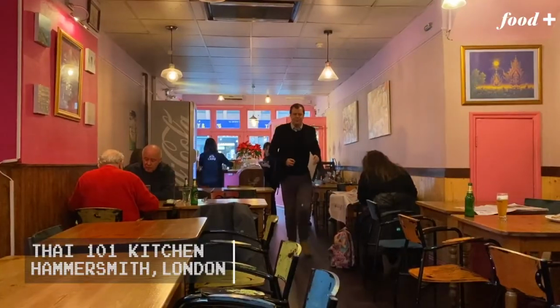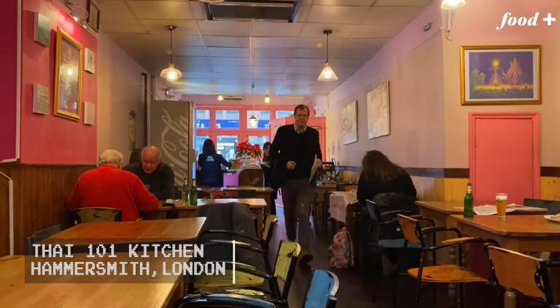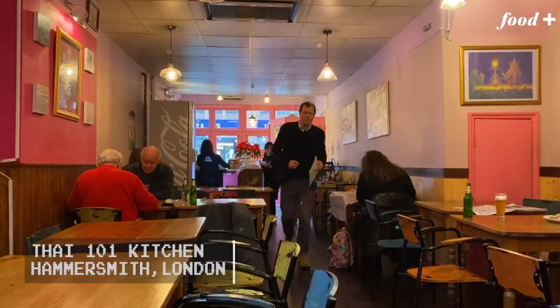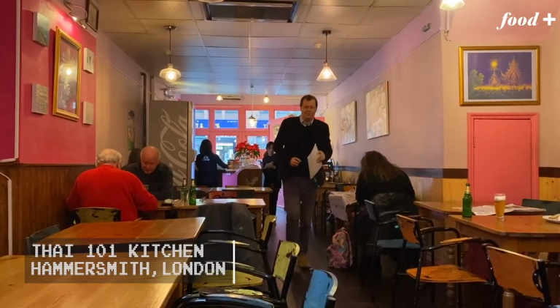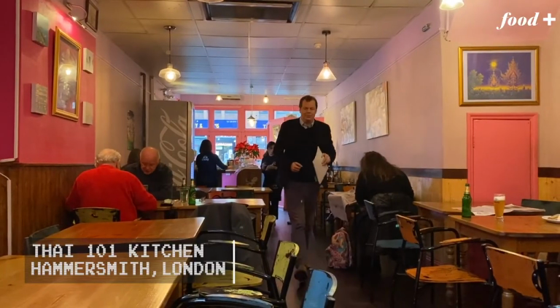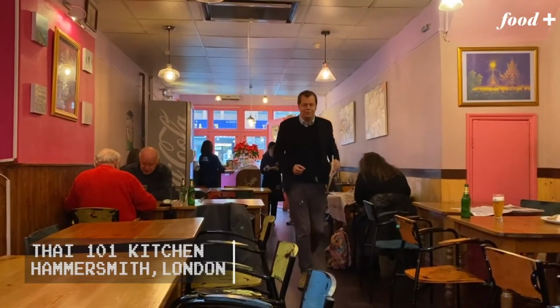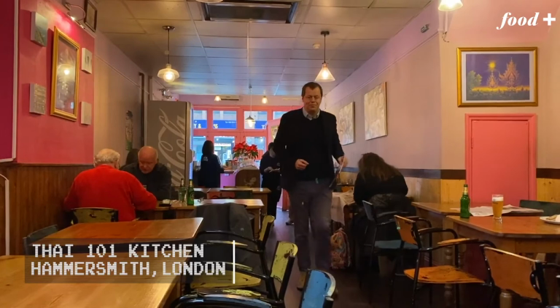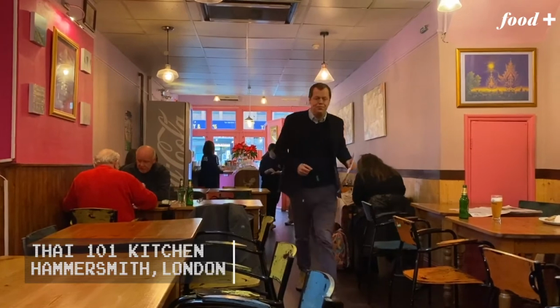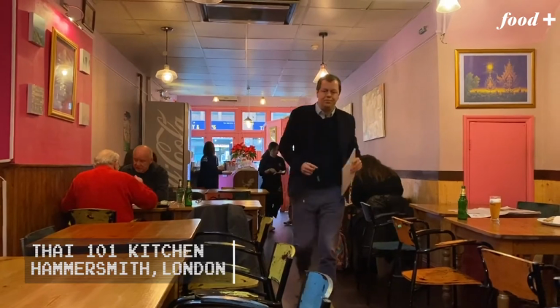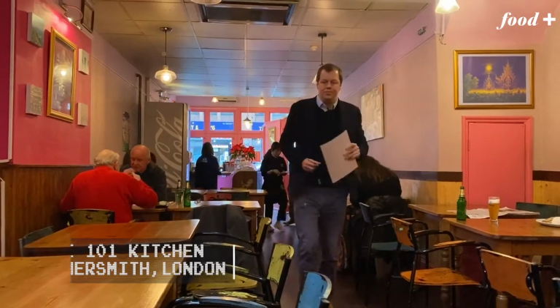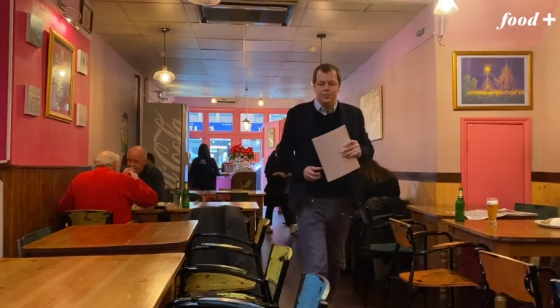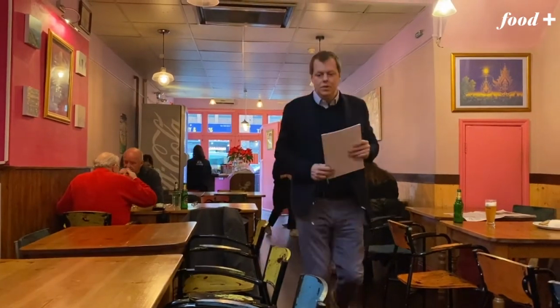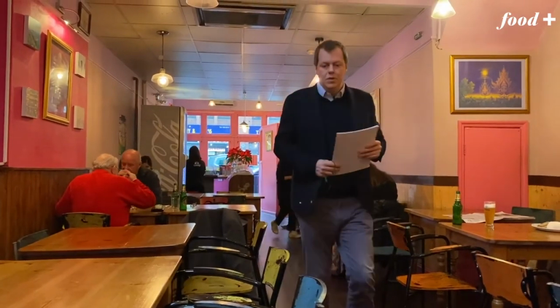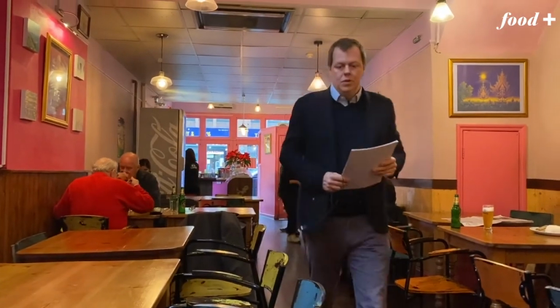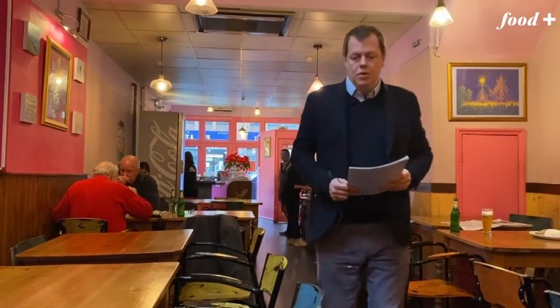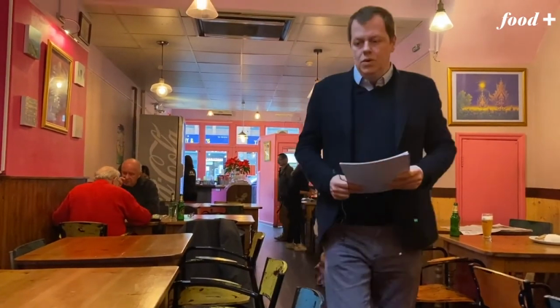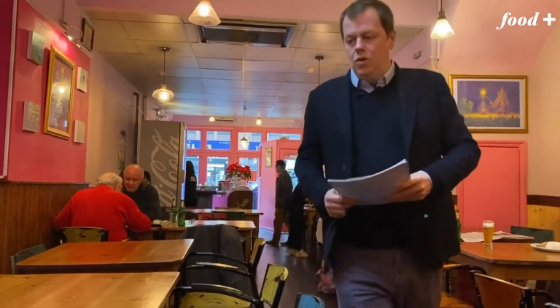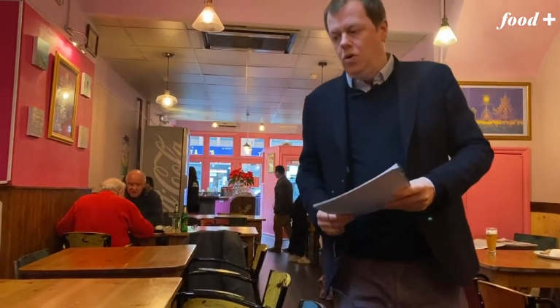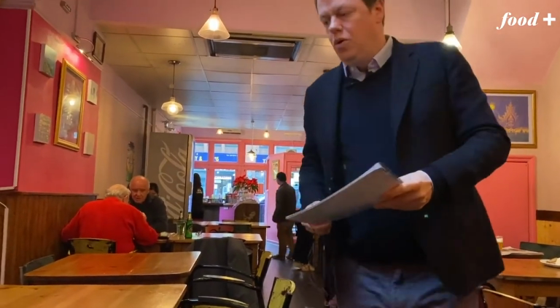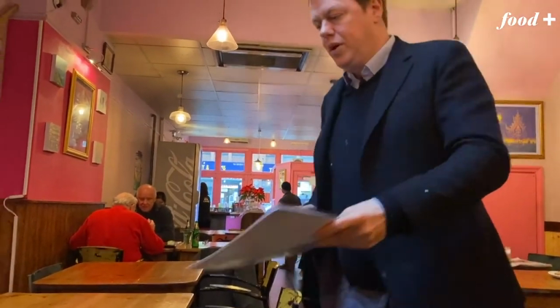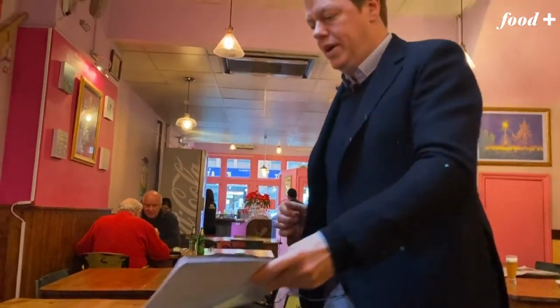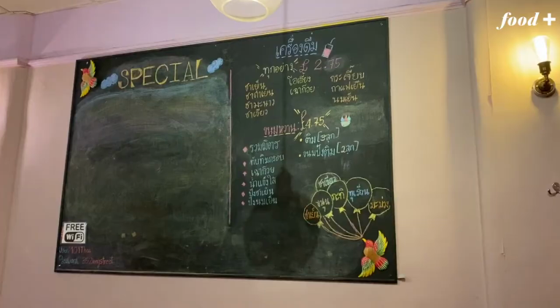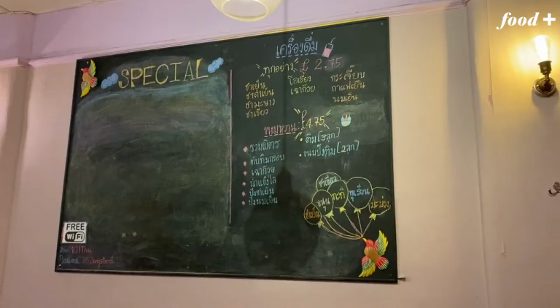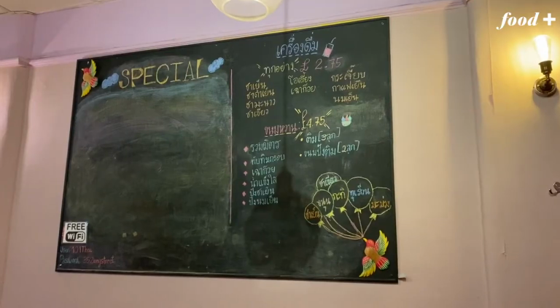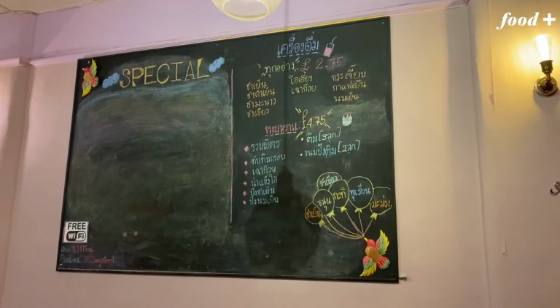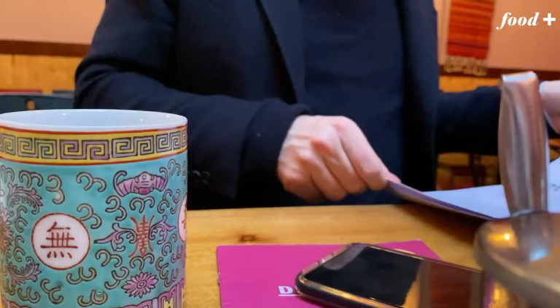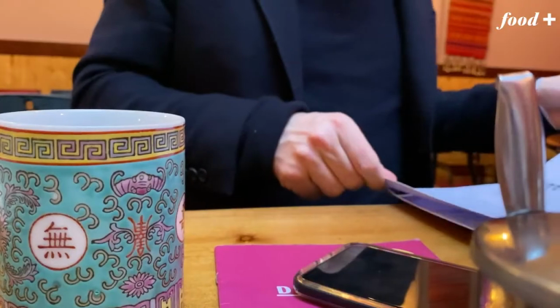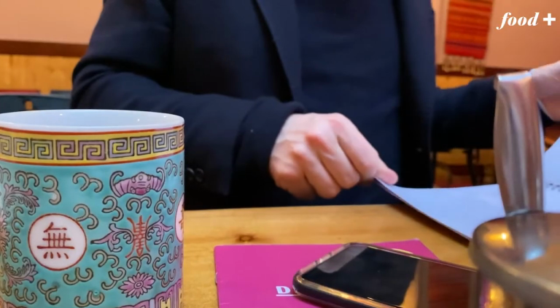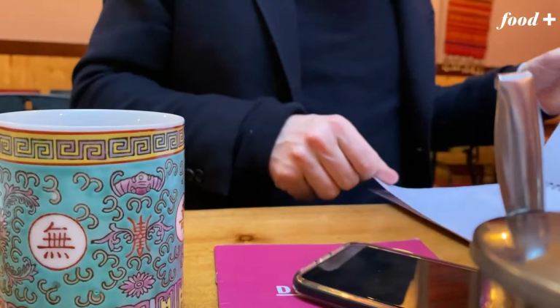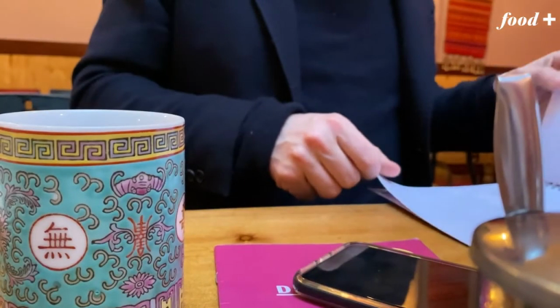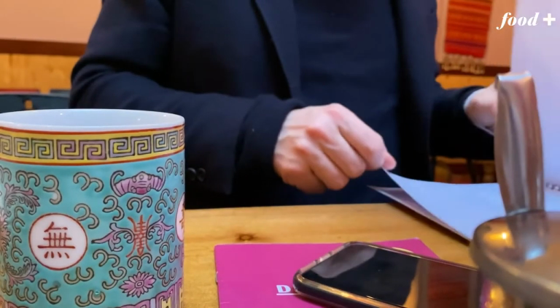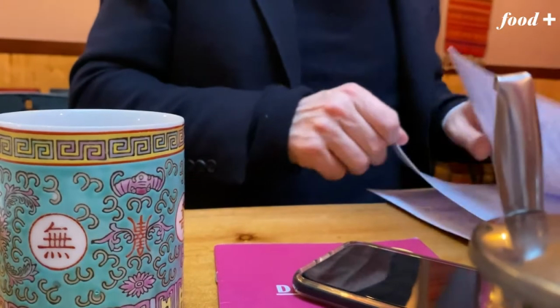We're here at Thai 101 Kitchen in King Street, Hammersmith, London, which is one of the great Thai restaurants of this country.